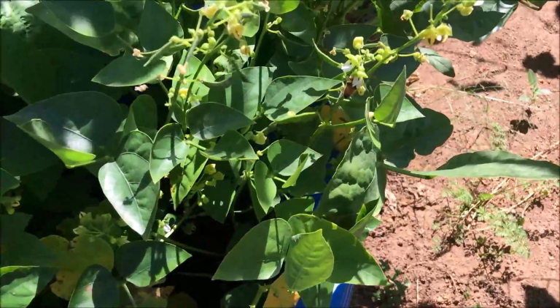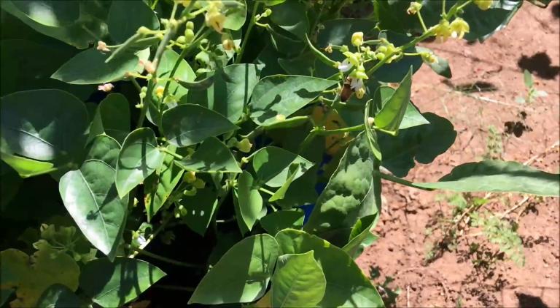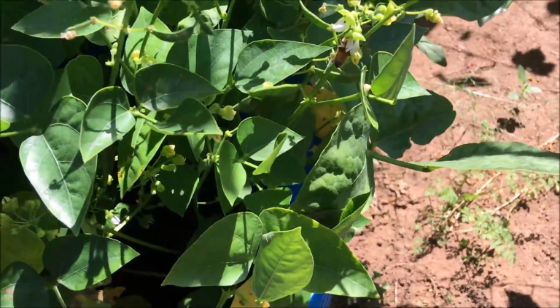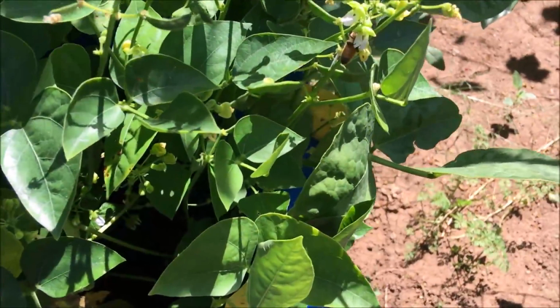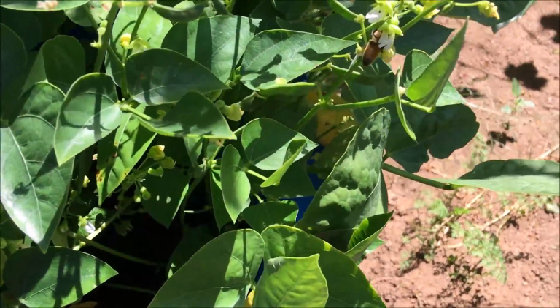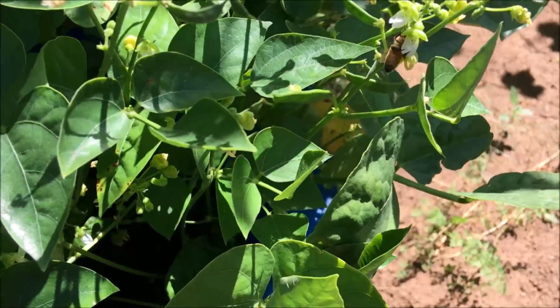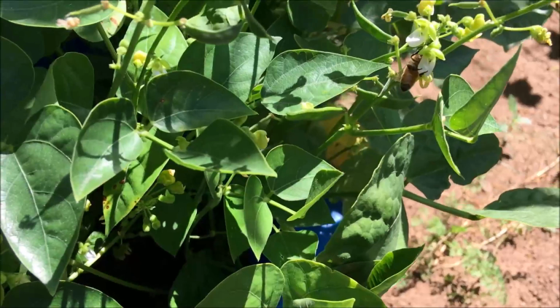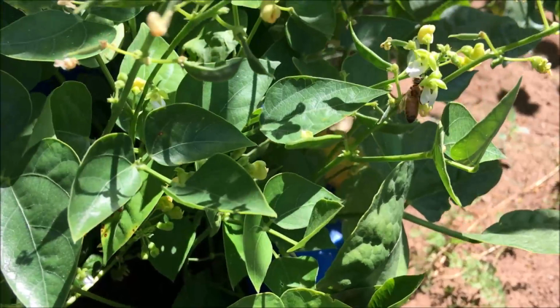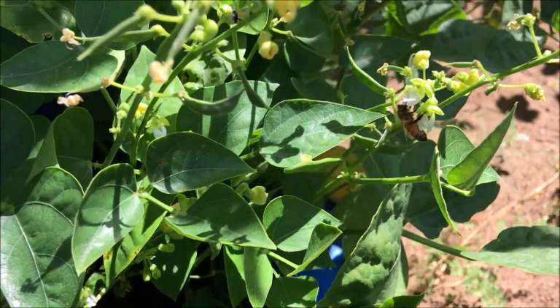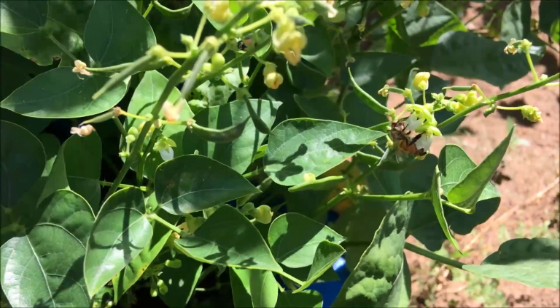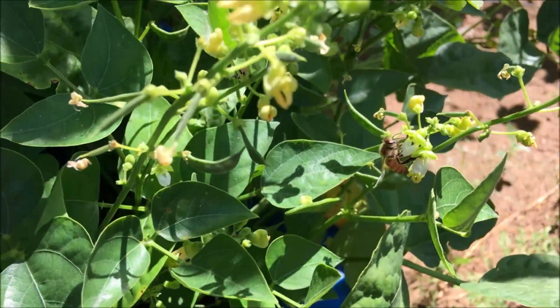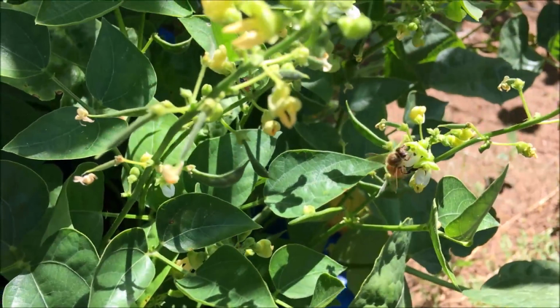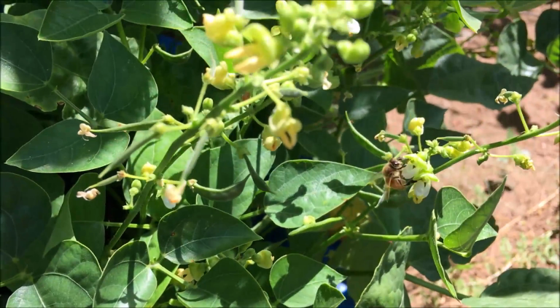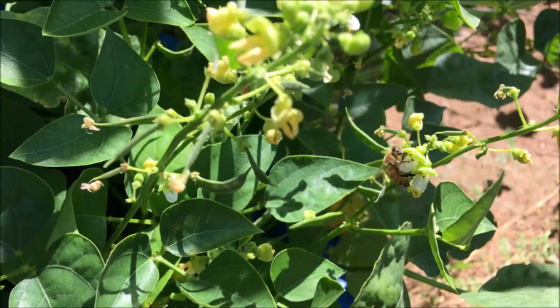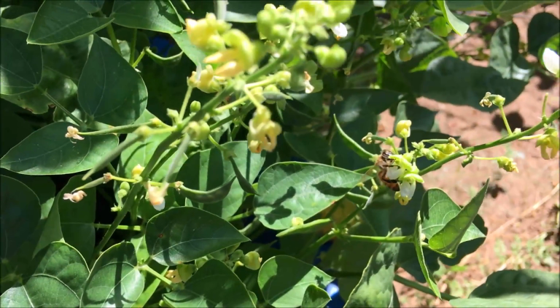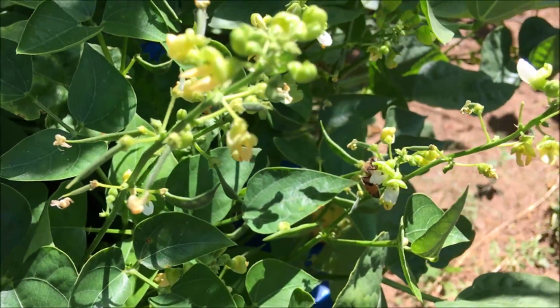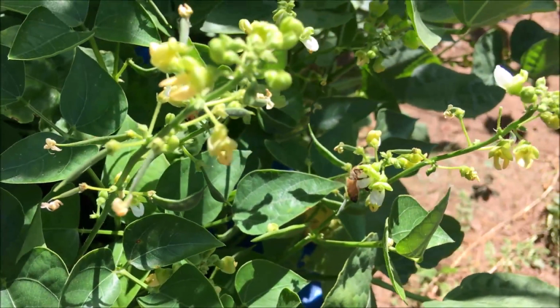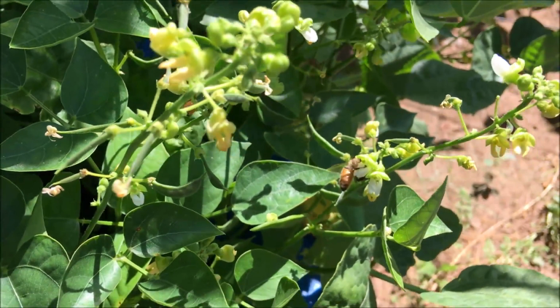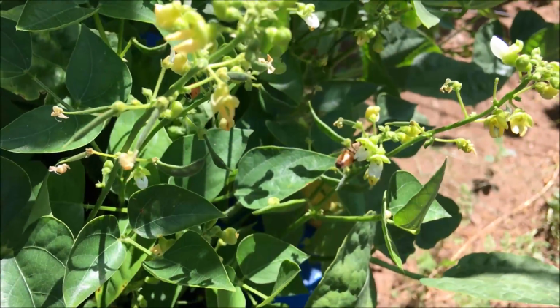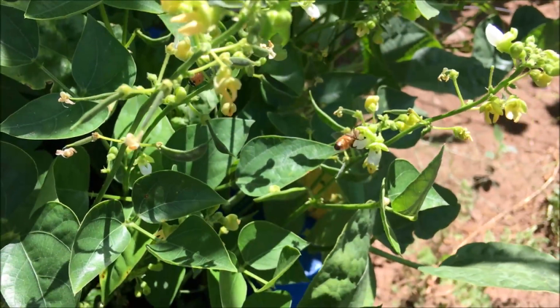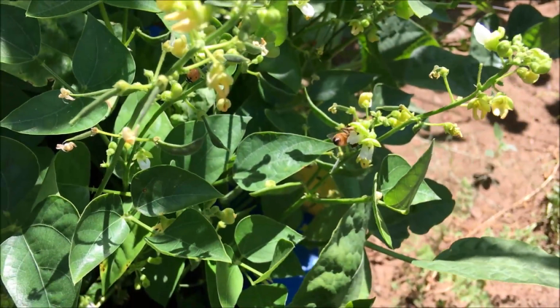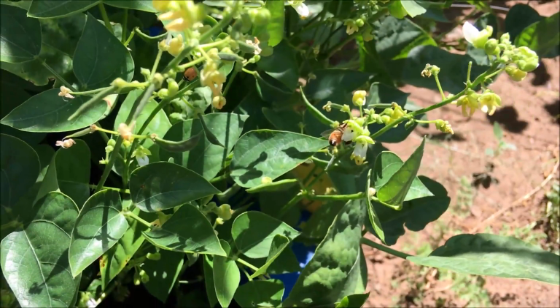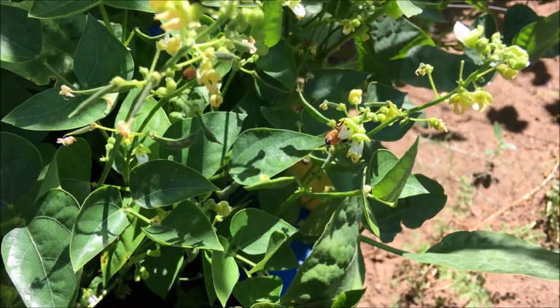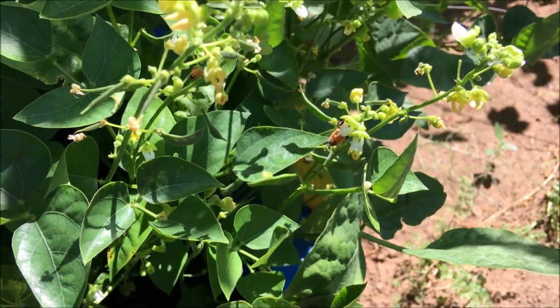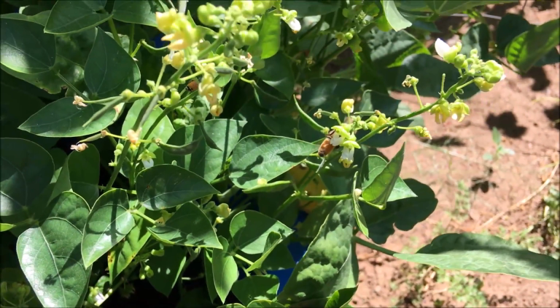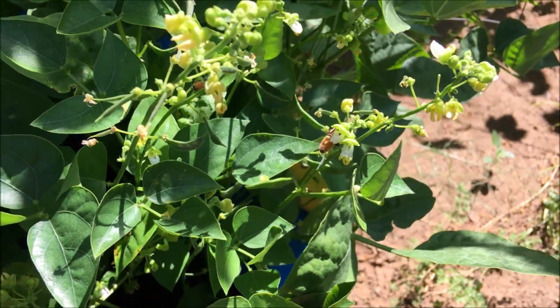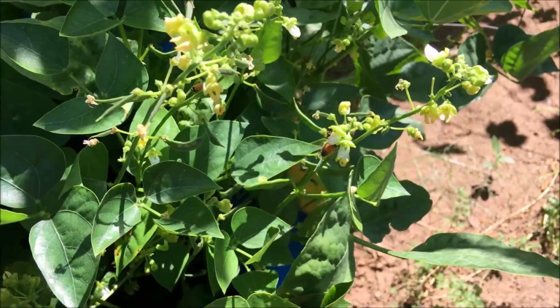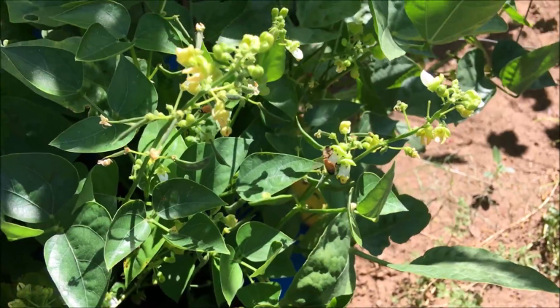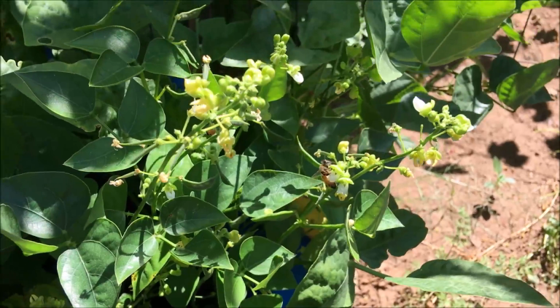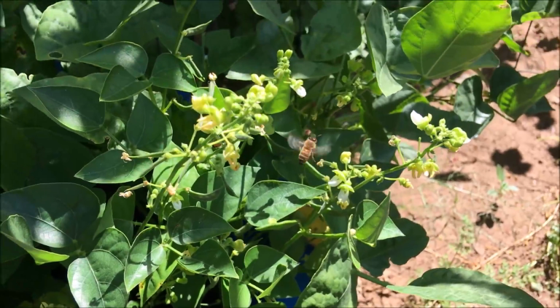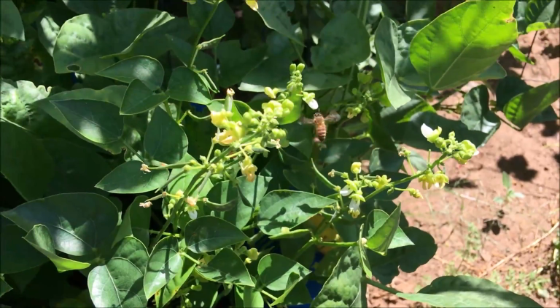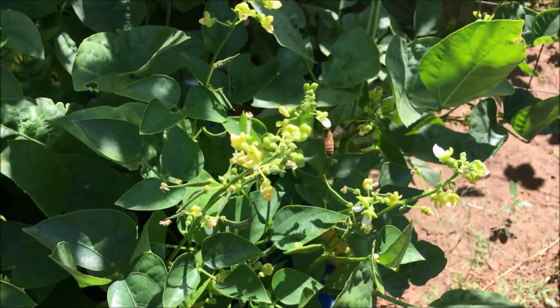These over here are lima beans. You can see there are honey bees actively pollinating the lima beans.